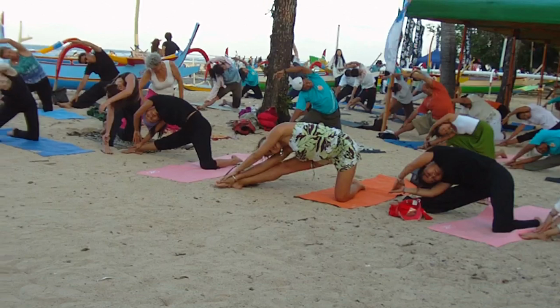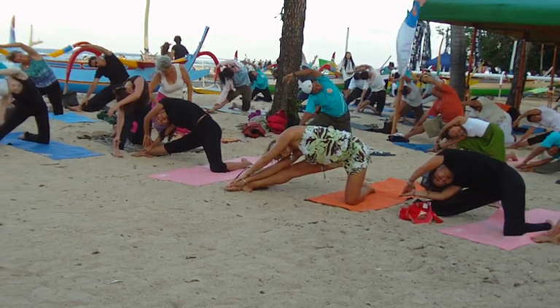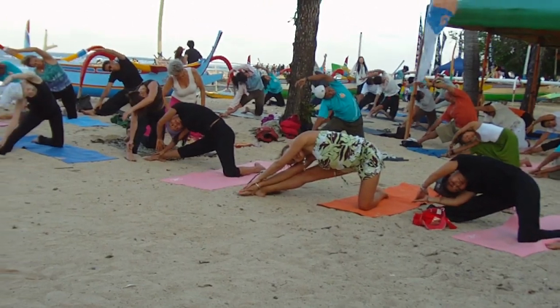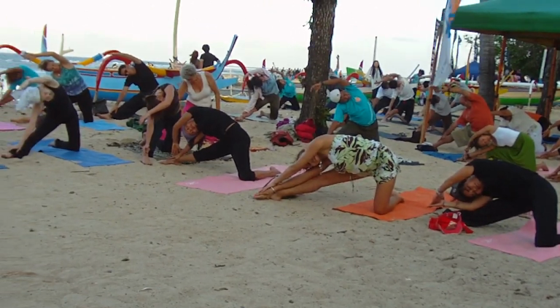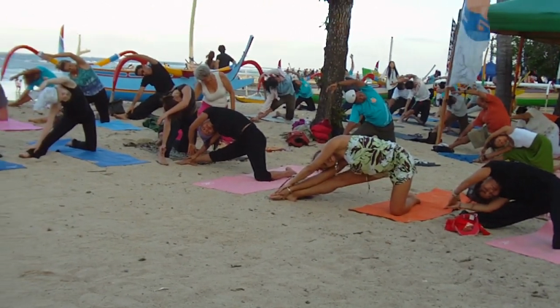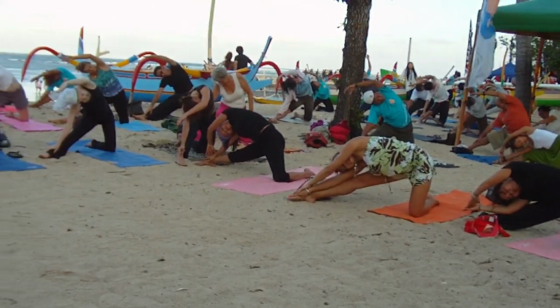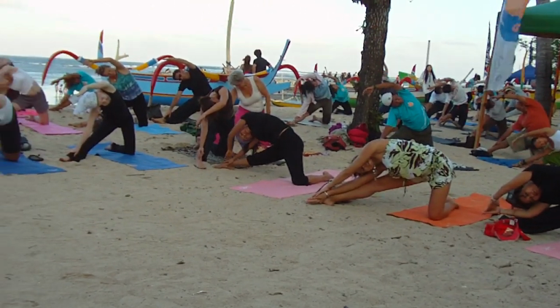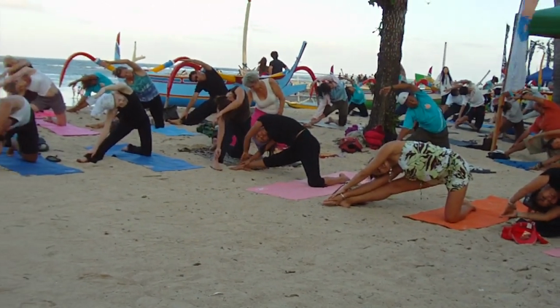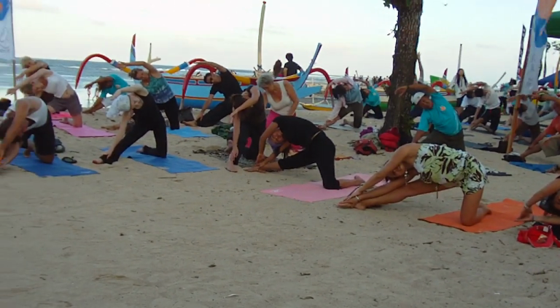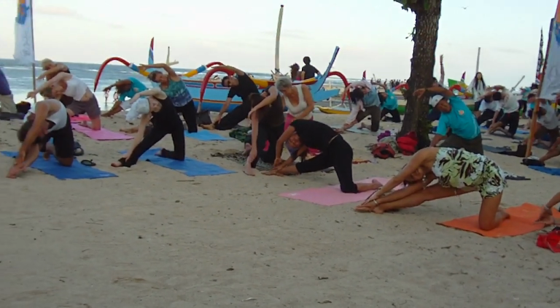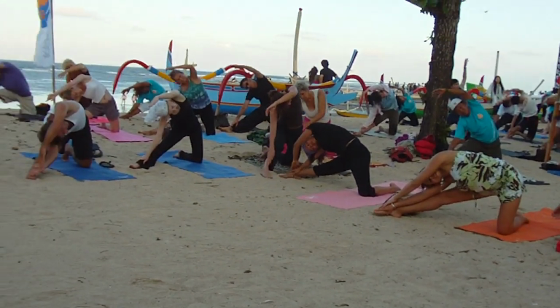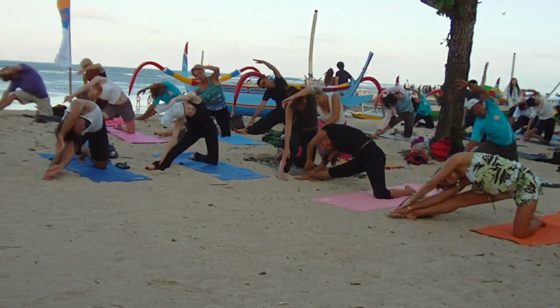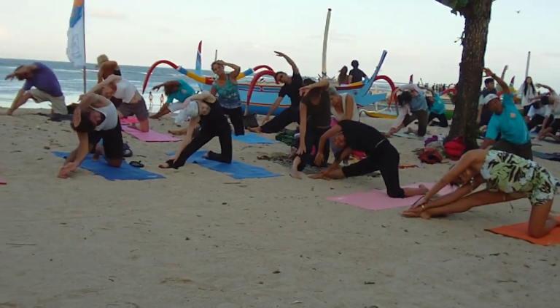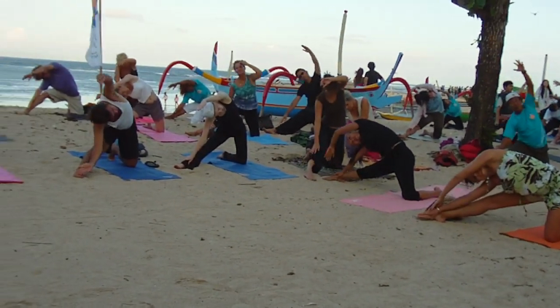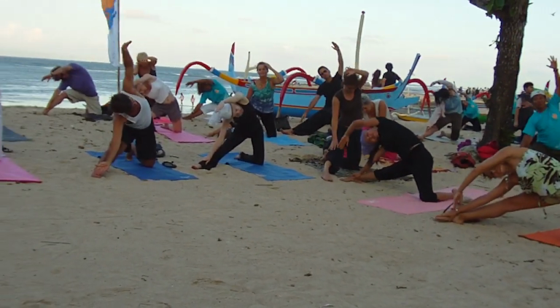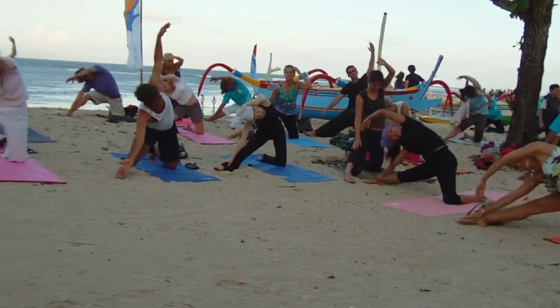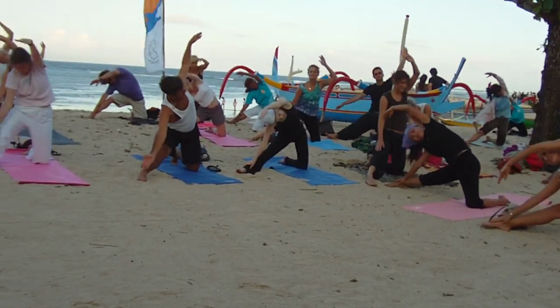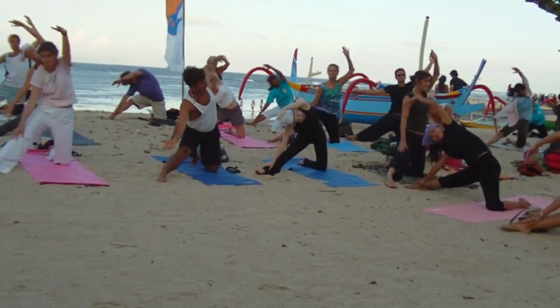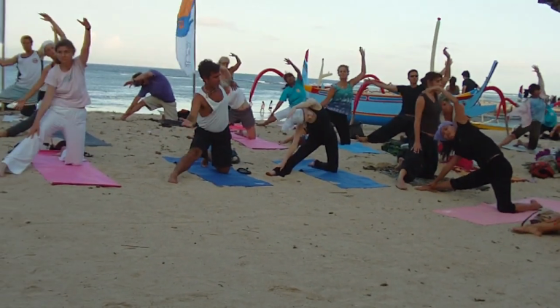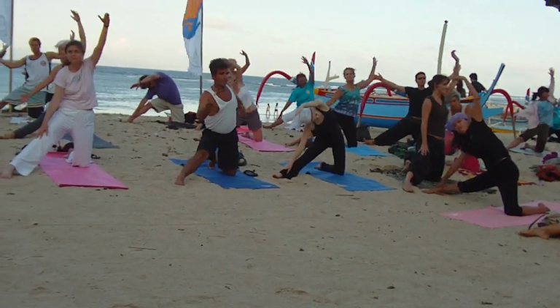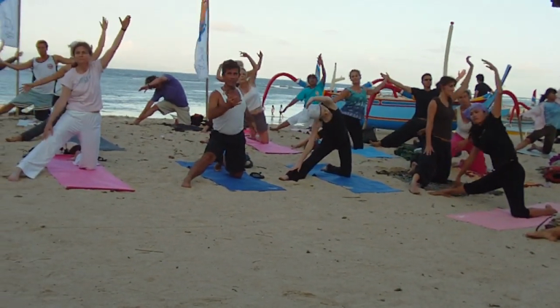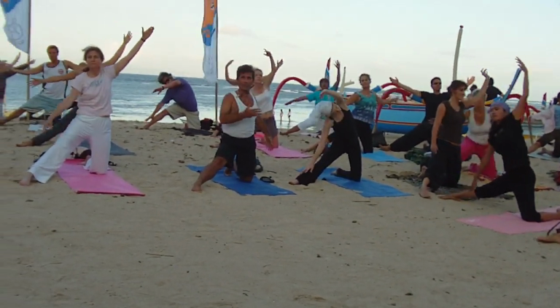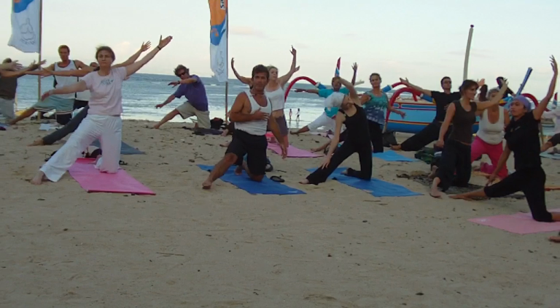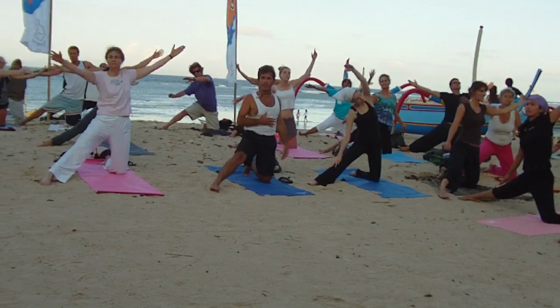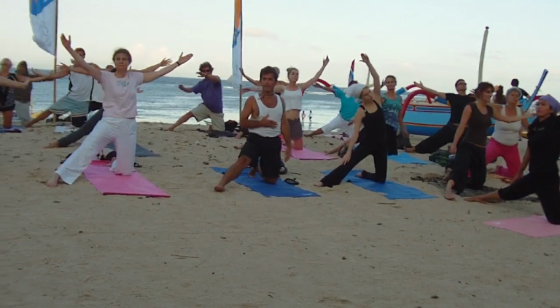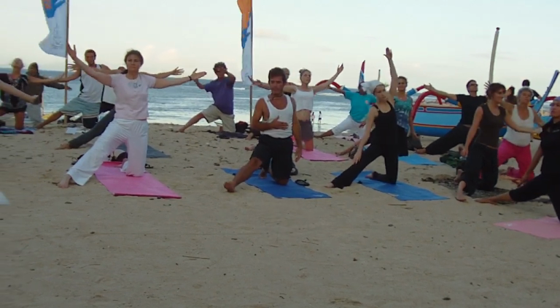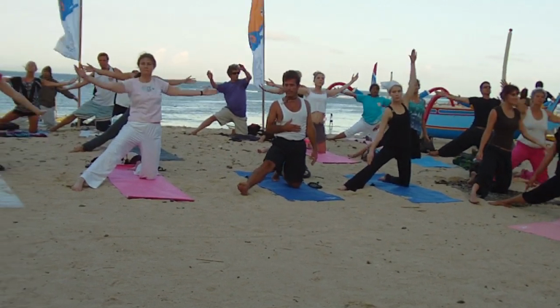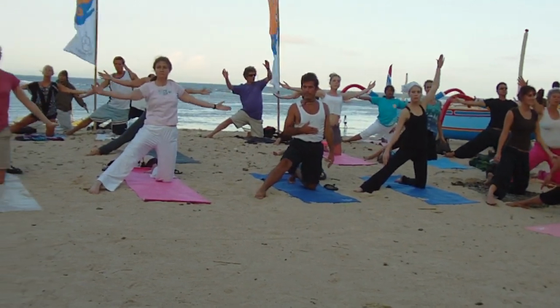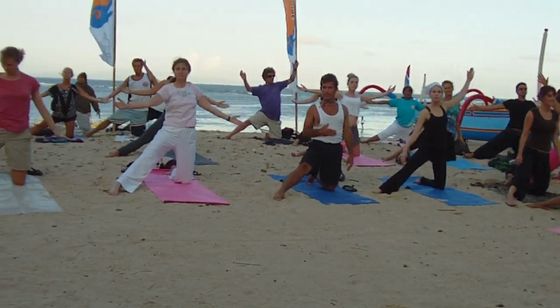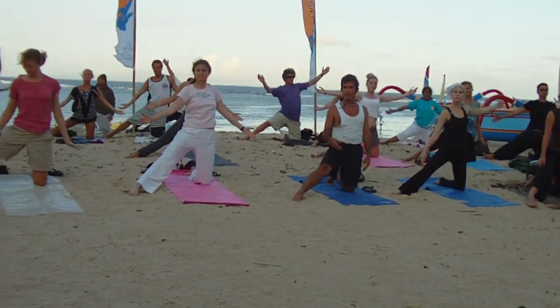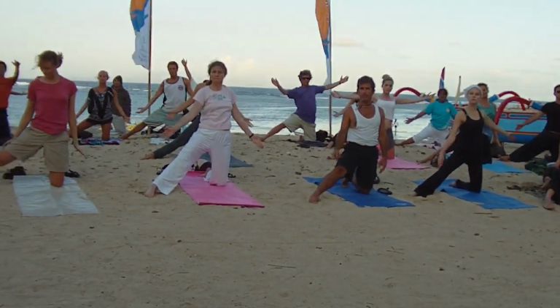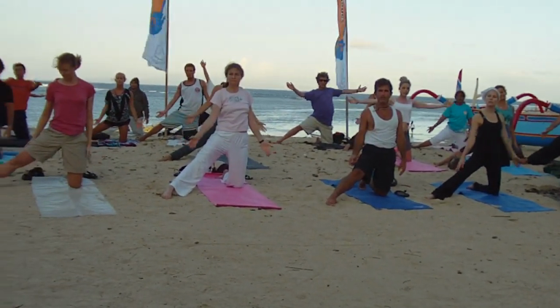Good. Inhale, coming up, inhale. Exhale, release your hand and your heart.